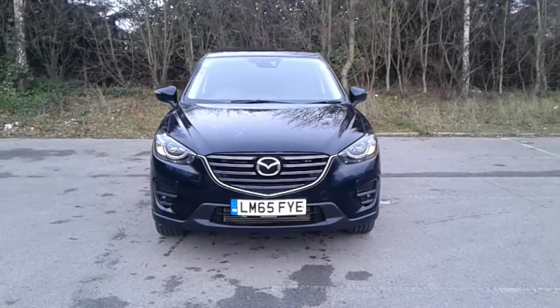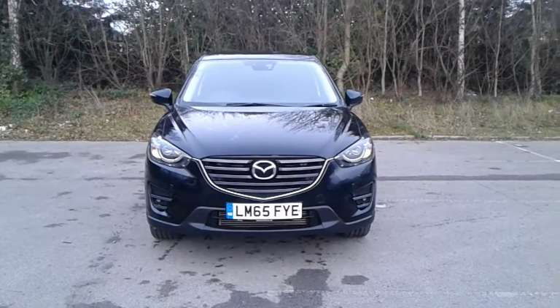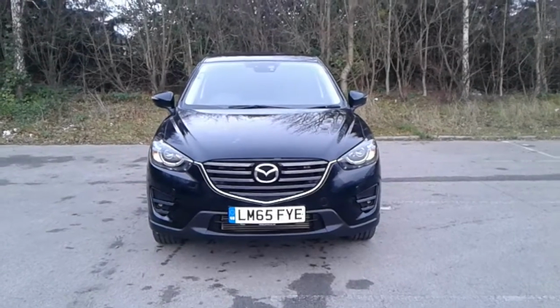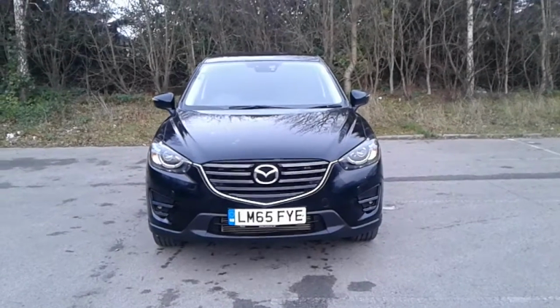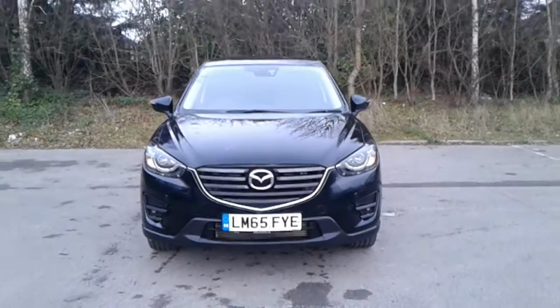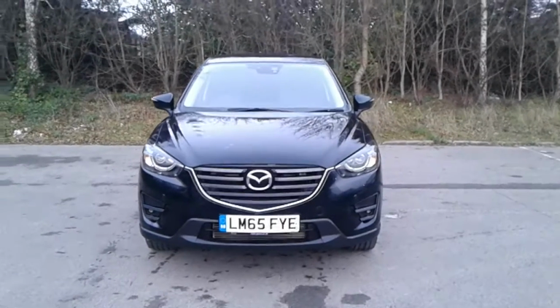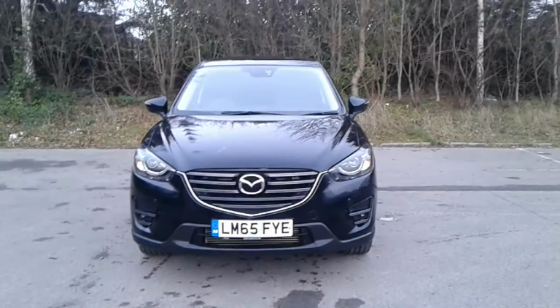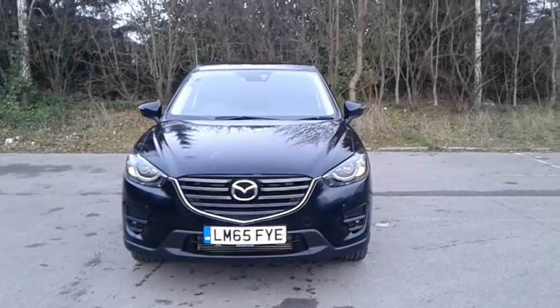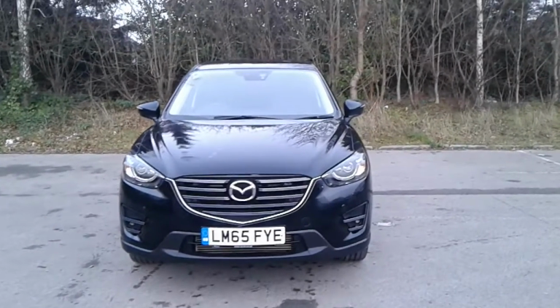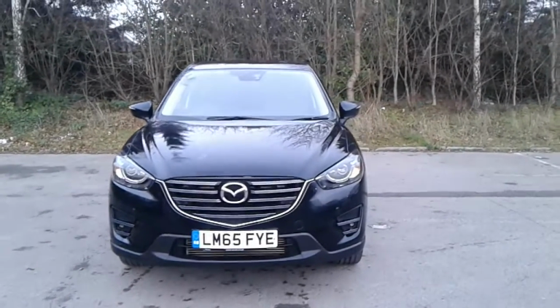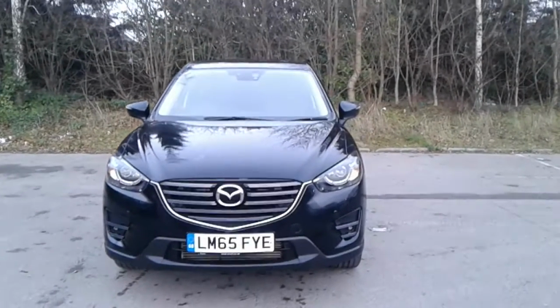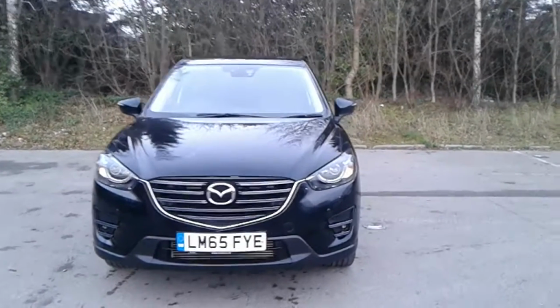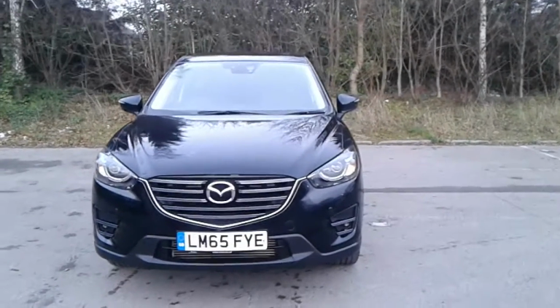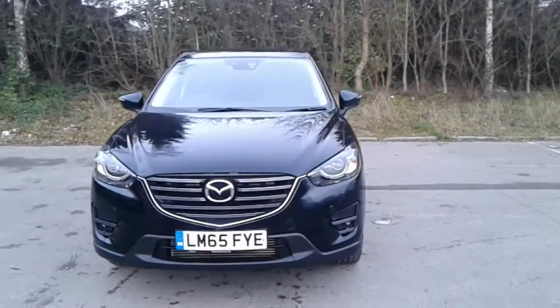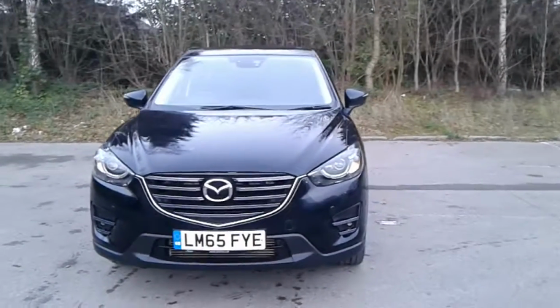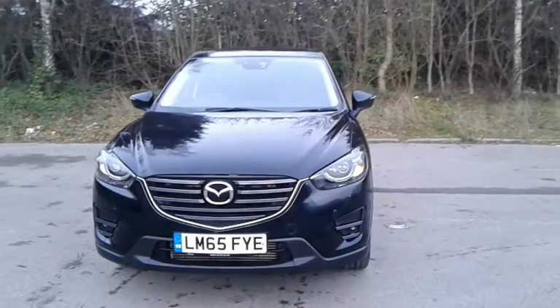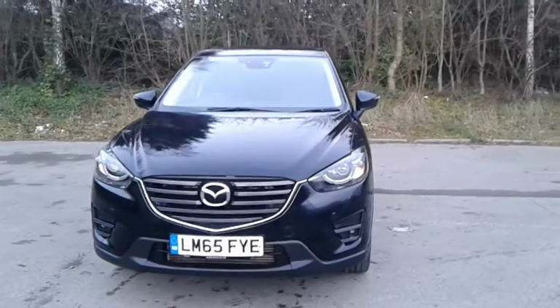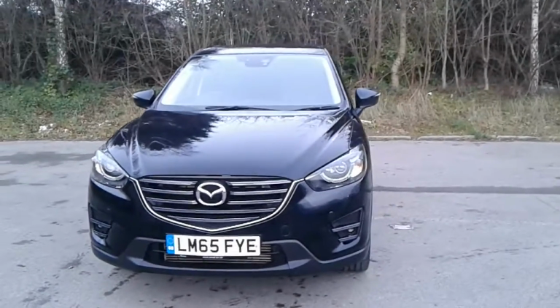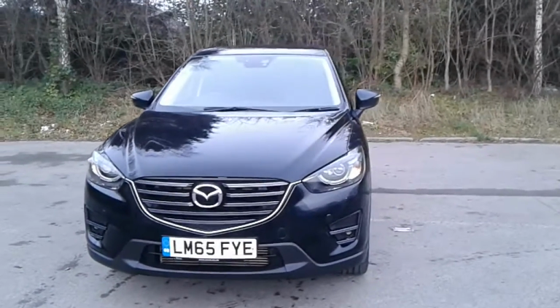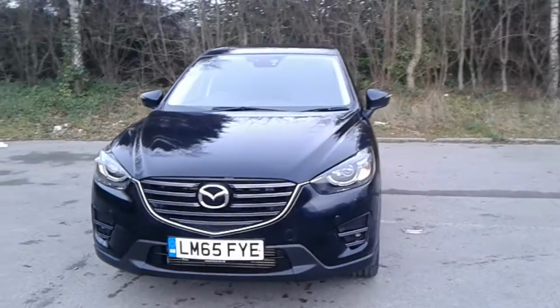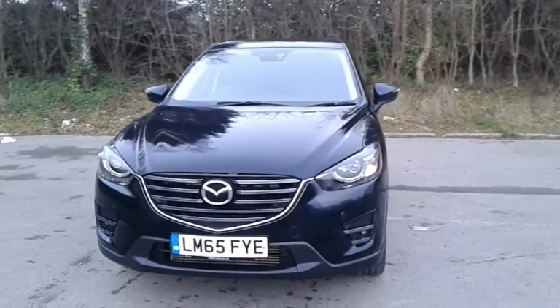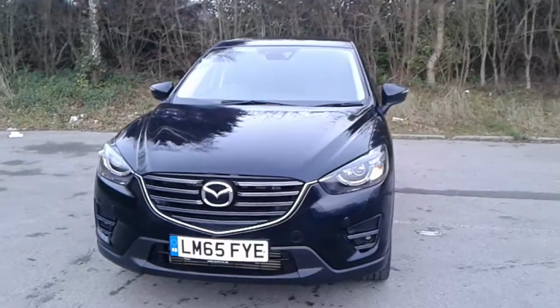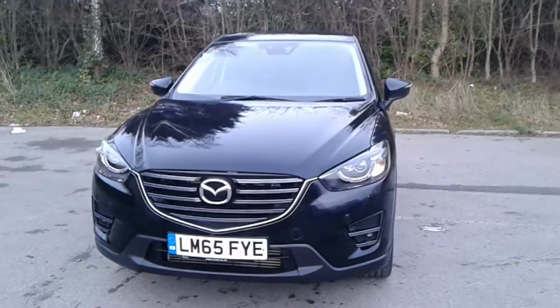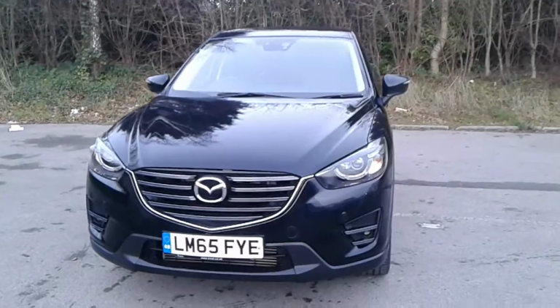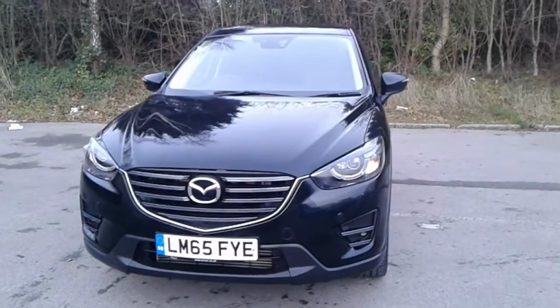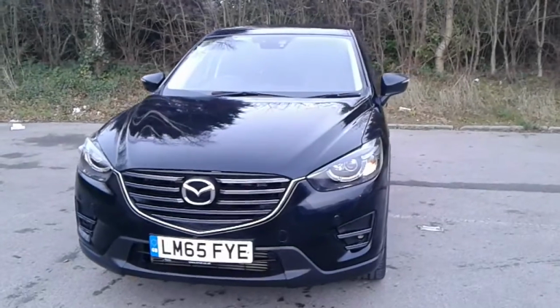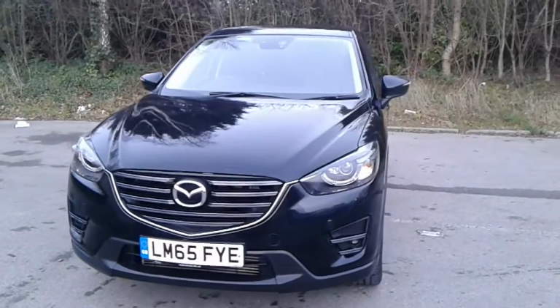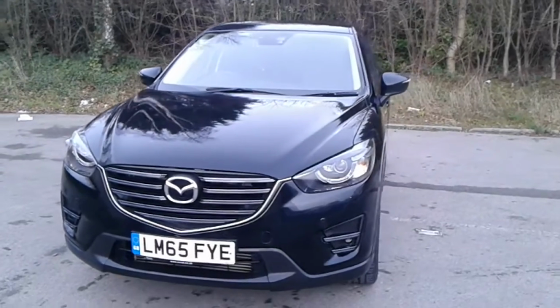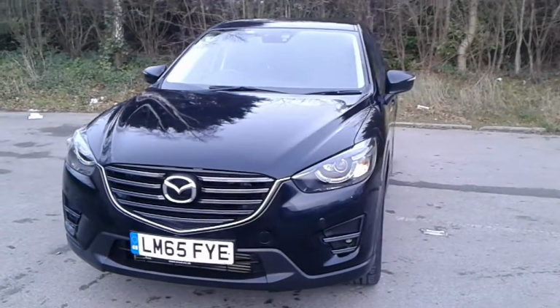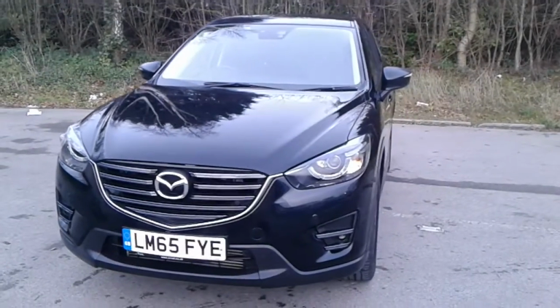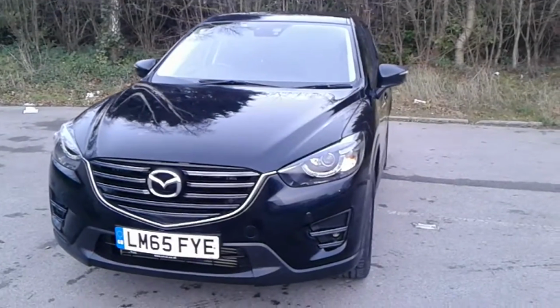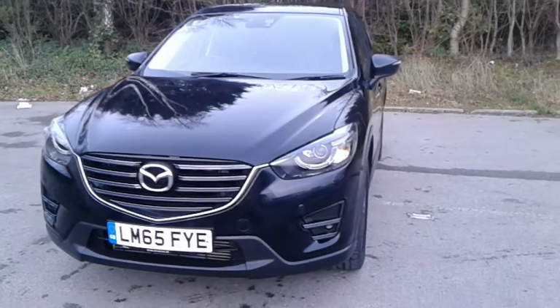Welcome to Pentagon Mazda at Lincoln Tritton Road. Here we have a 65 plate Mazda CX-5 Sport Nav.